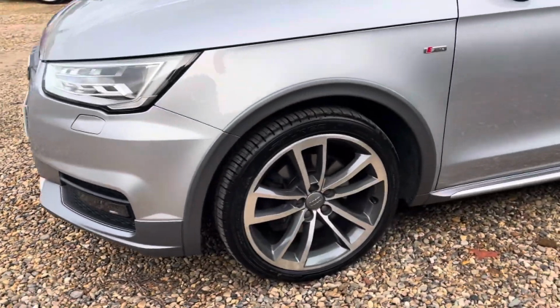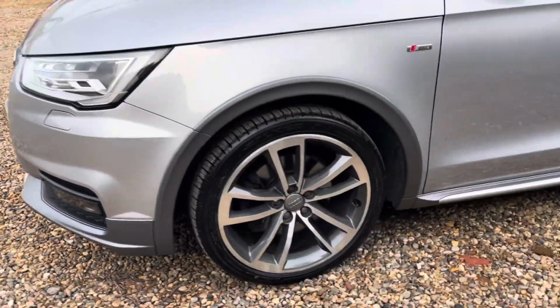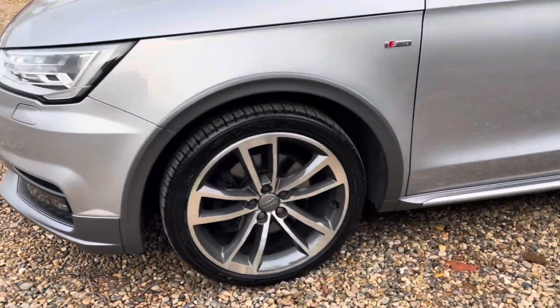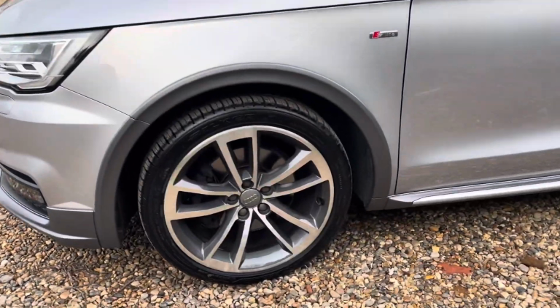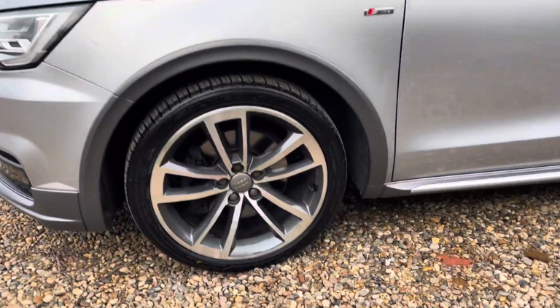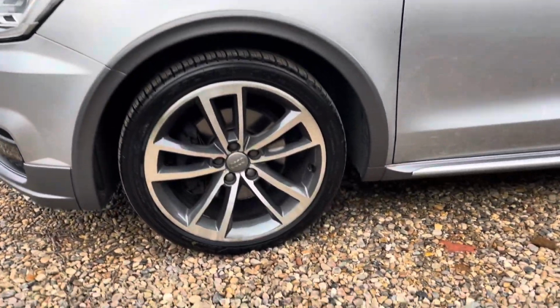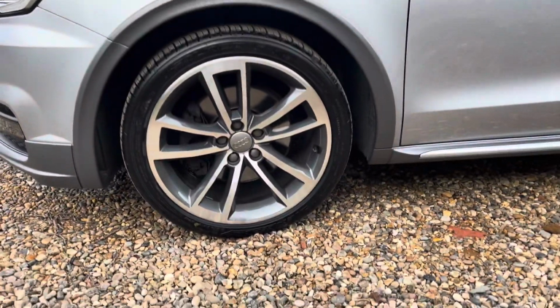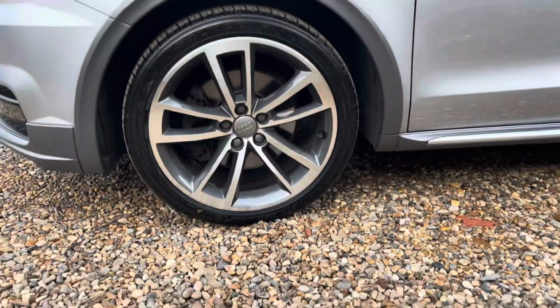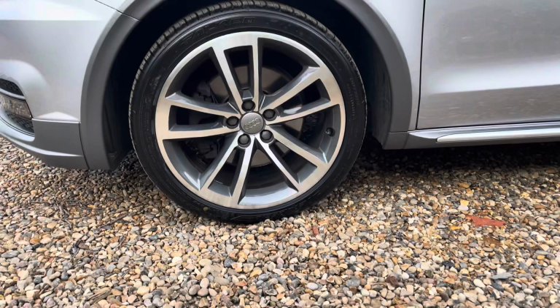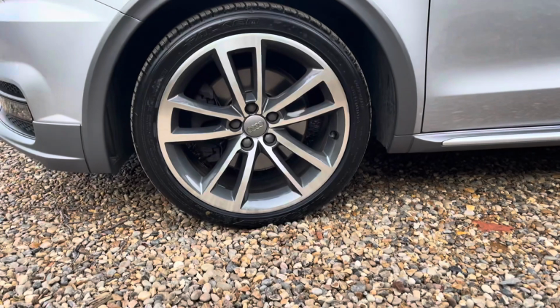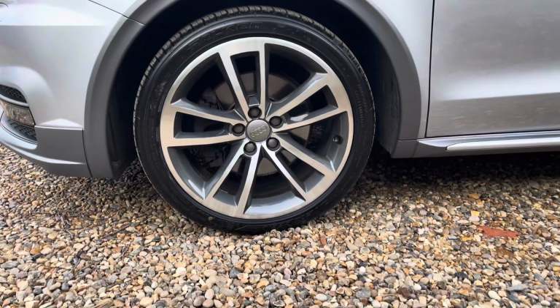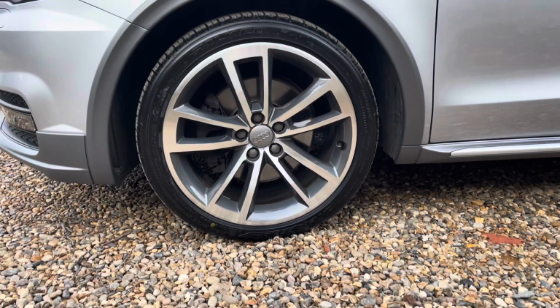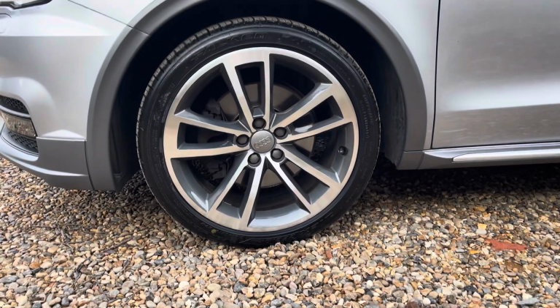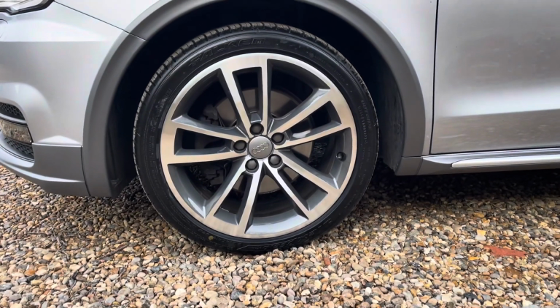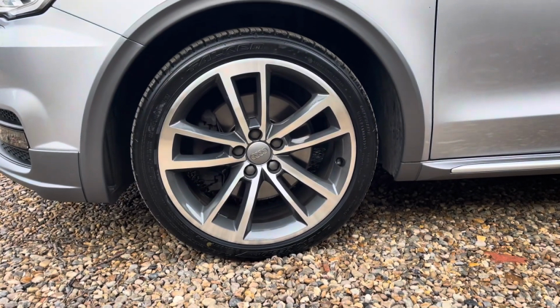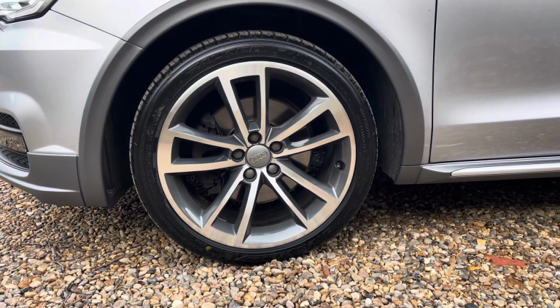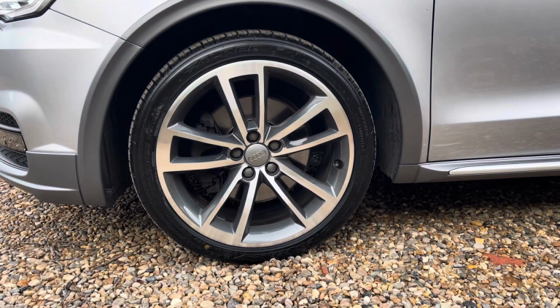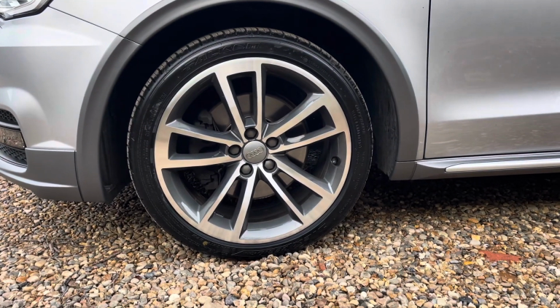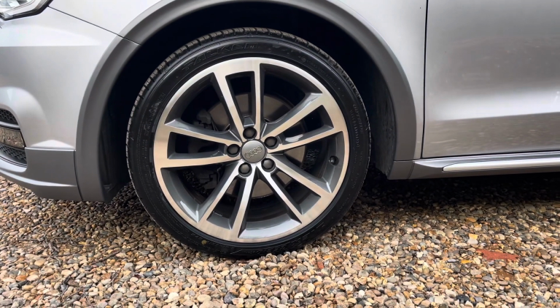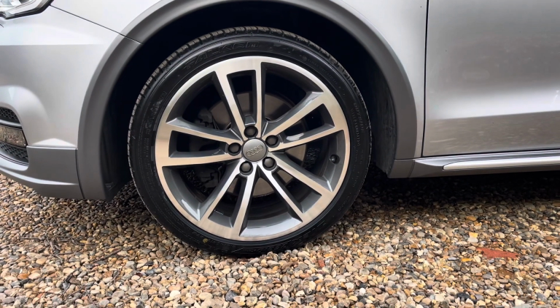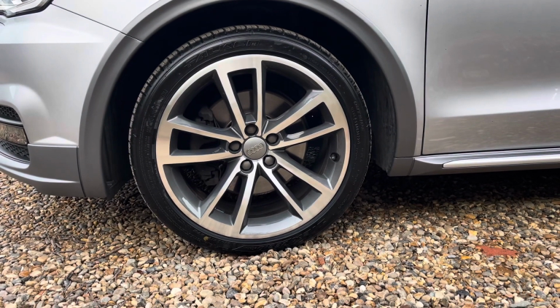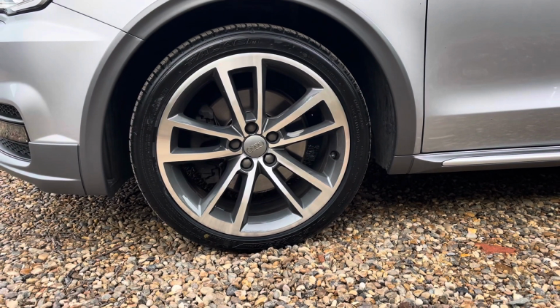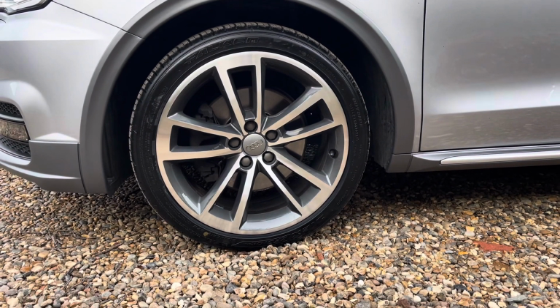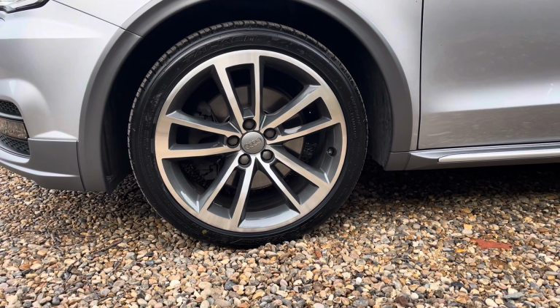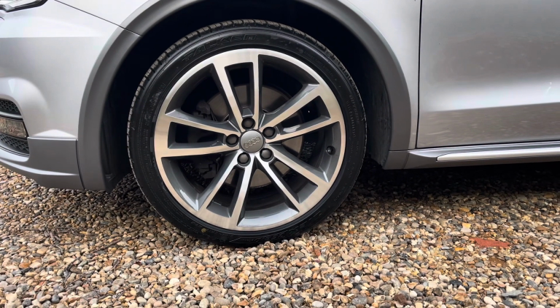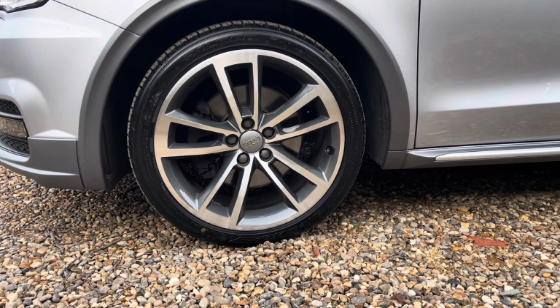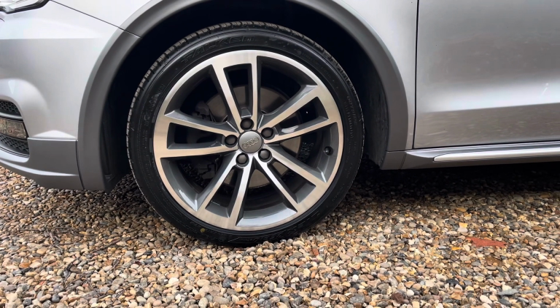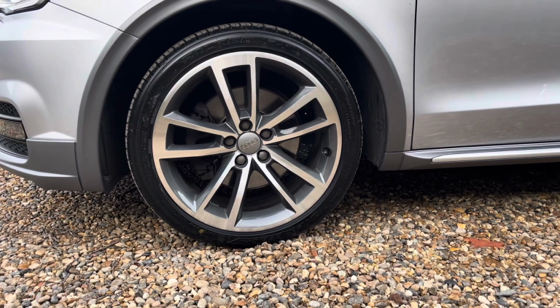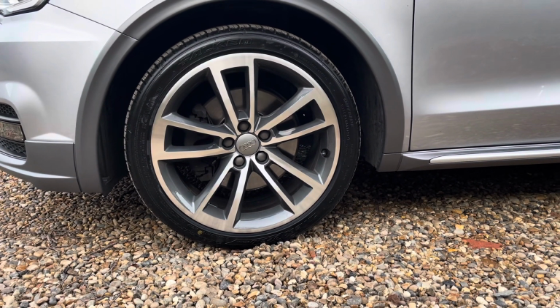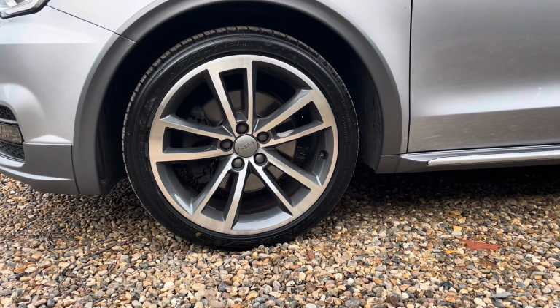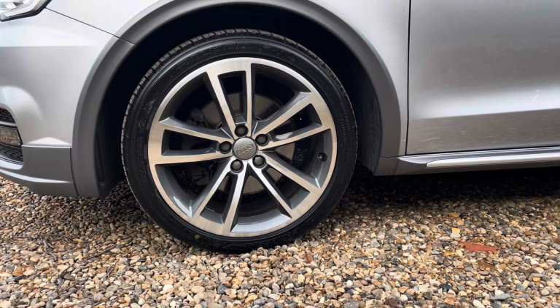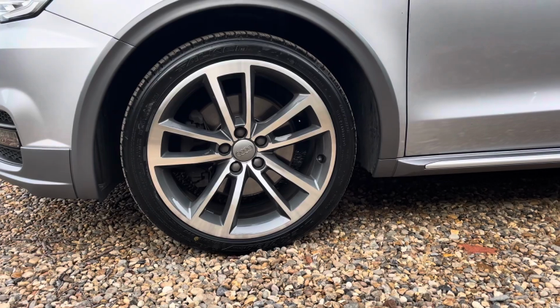The vehicle features these gorgeous 17-inch alloy wheels in a 5-arm Carvo design, truly making a statement whilst you're out on the roads.